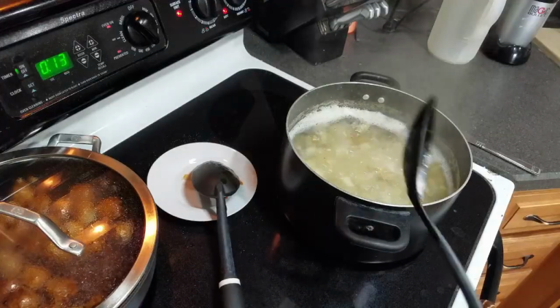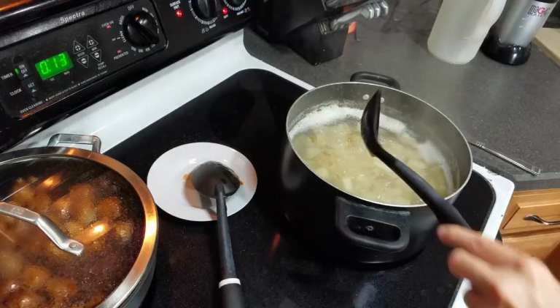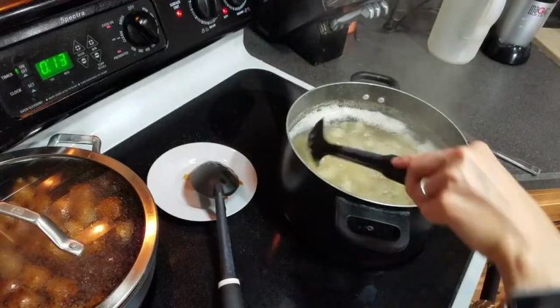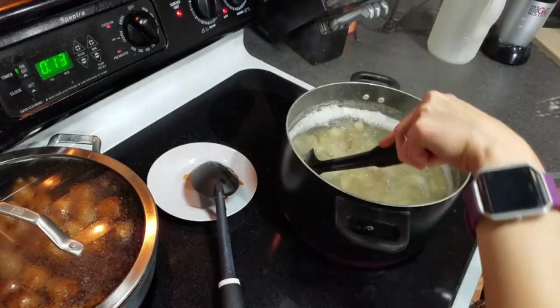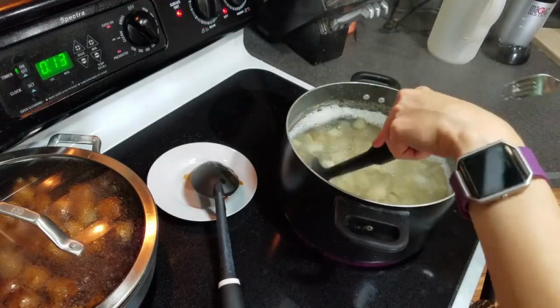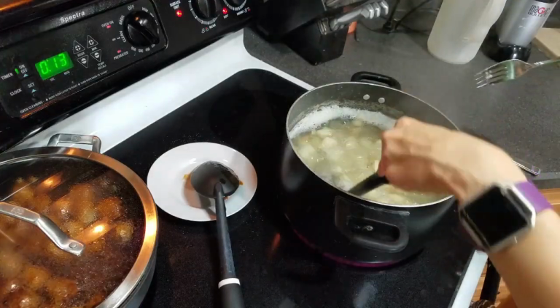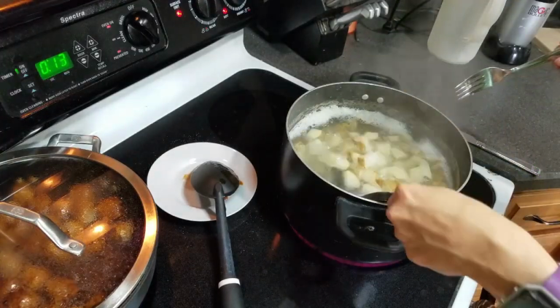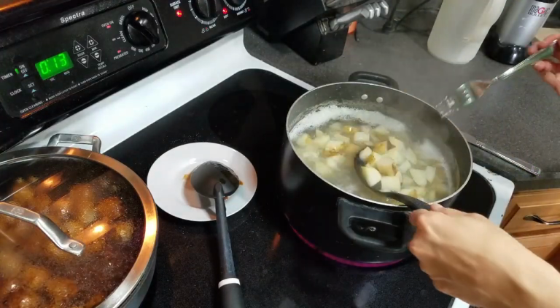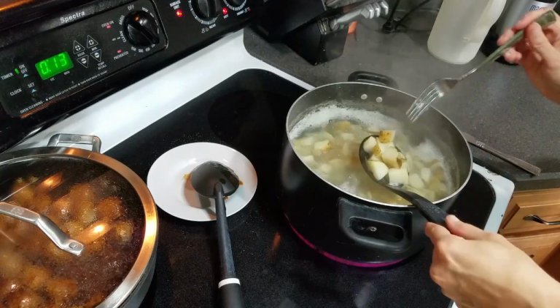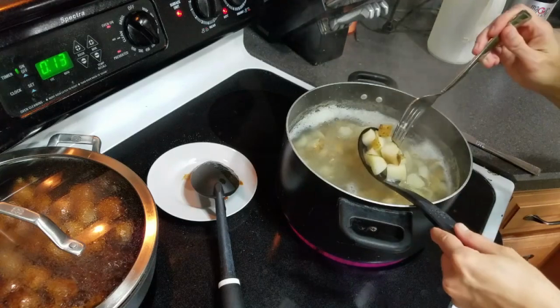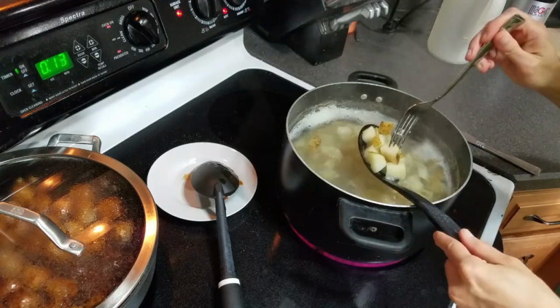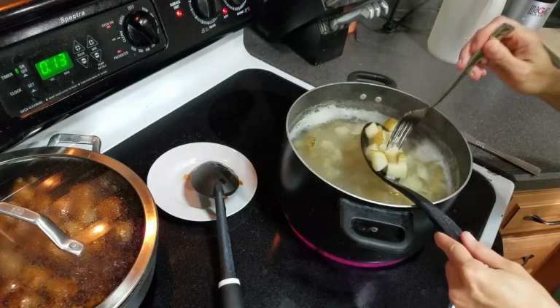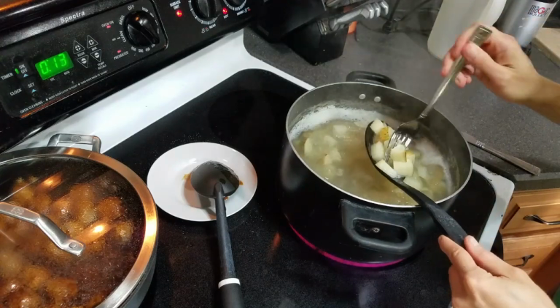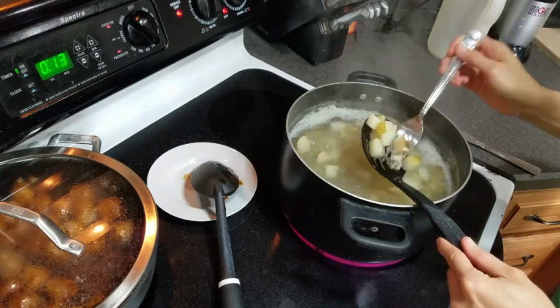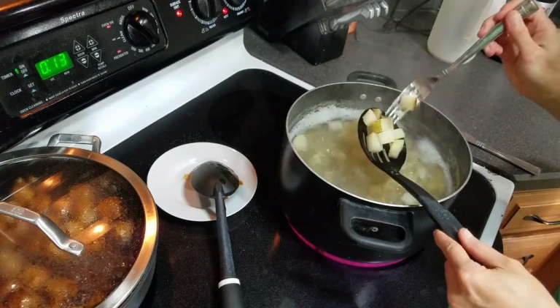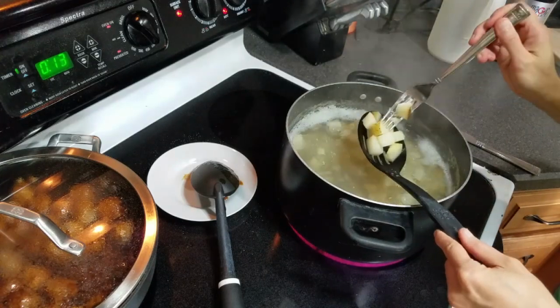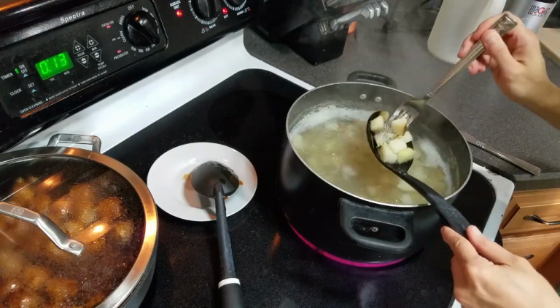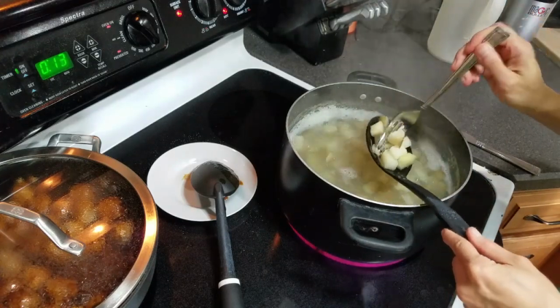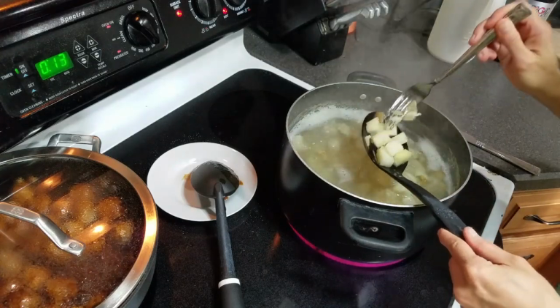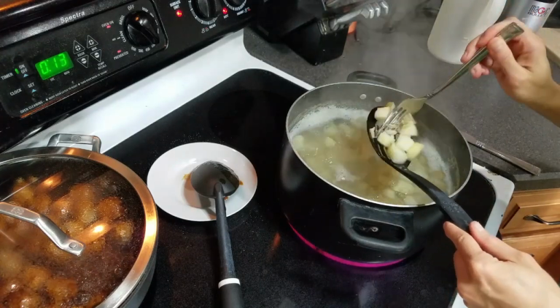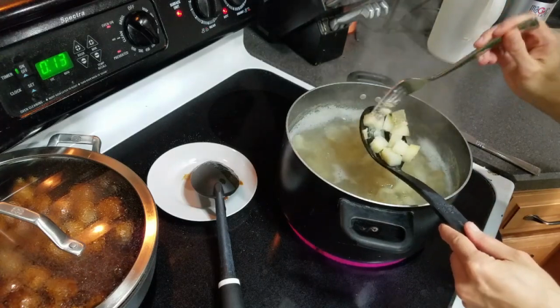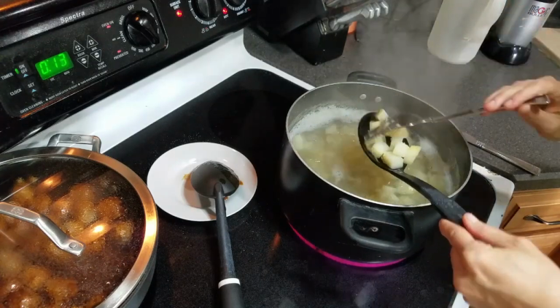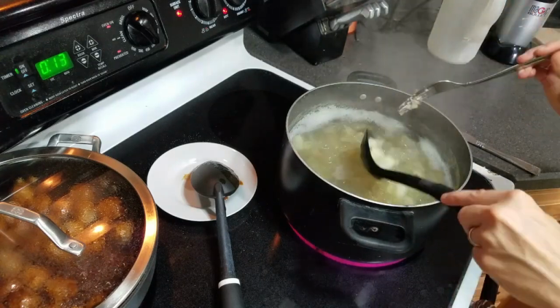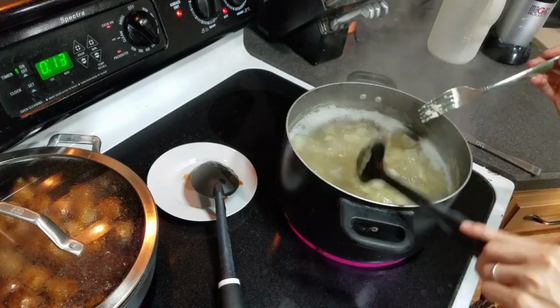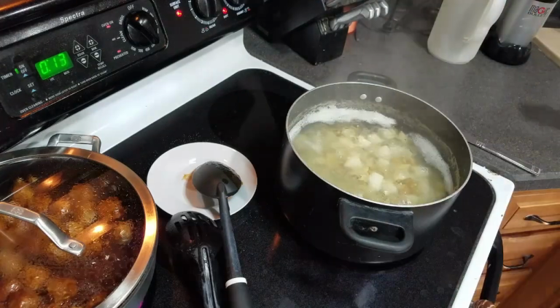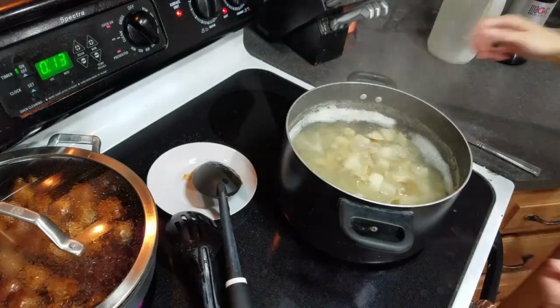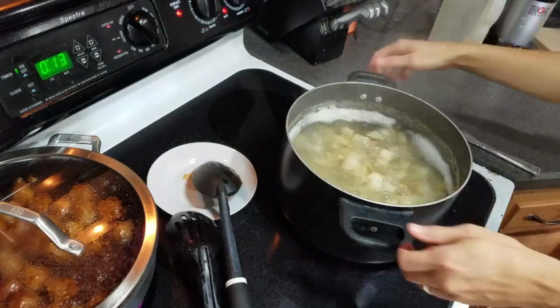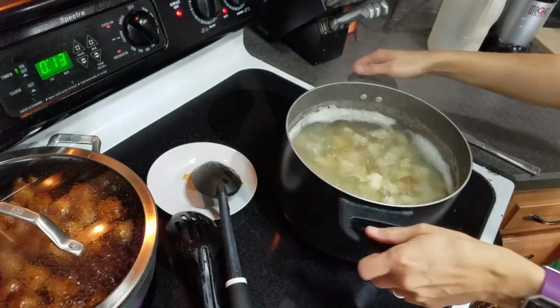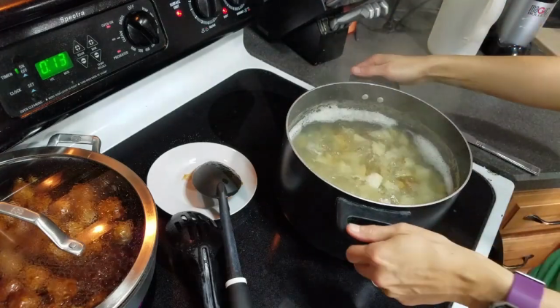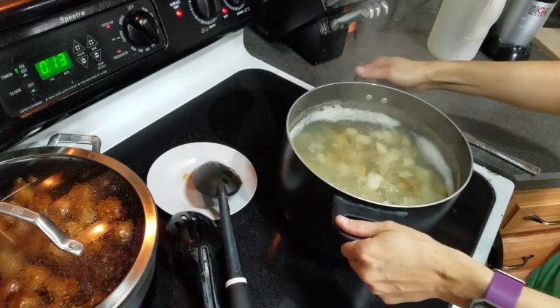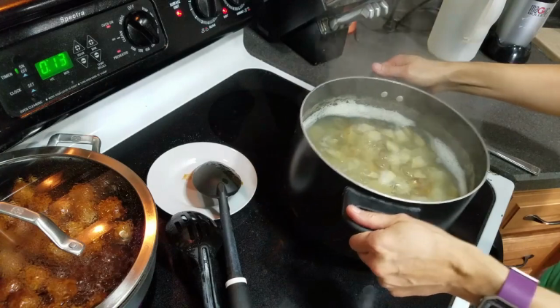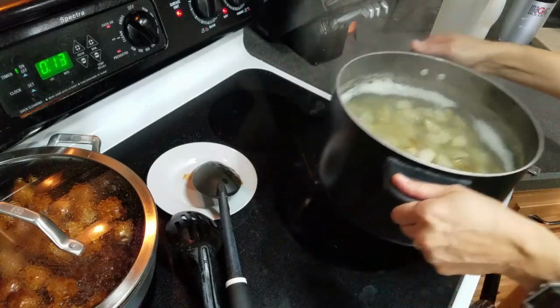Once the potatoes were fully done, I poked them with a fork — they were nice and soft. So I drained them and added them back into the pot.